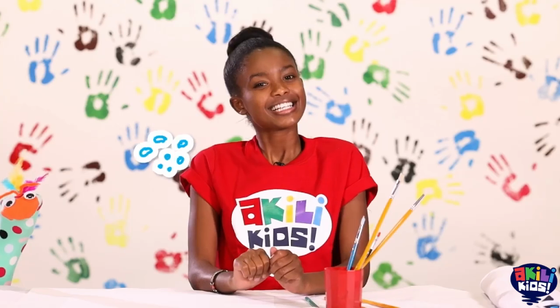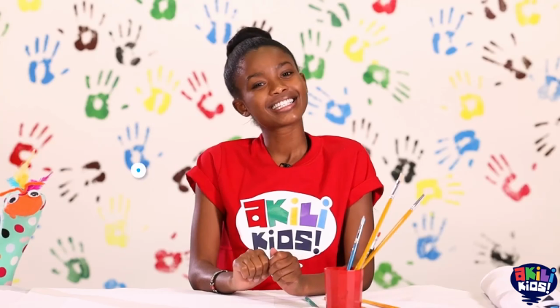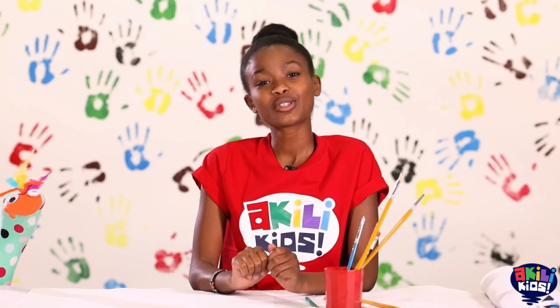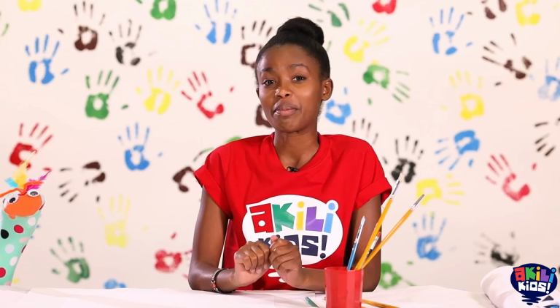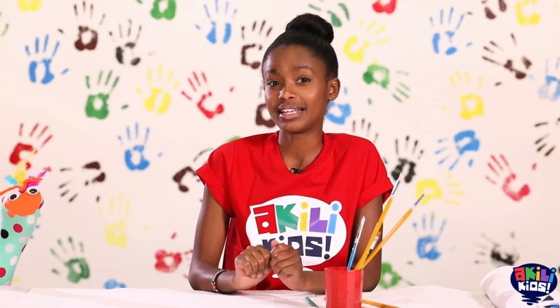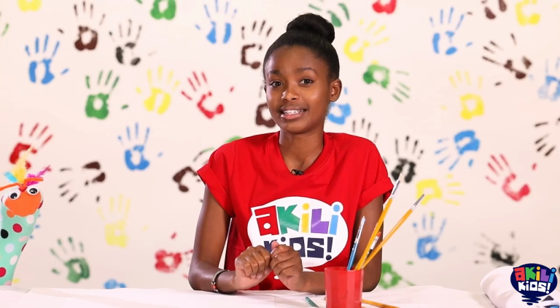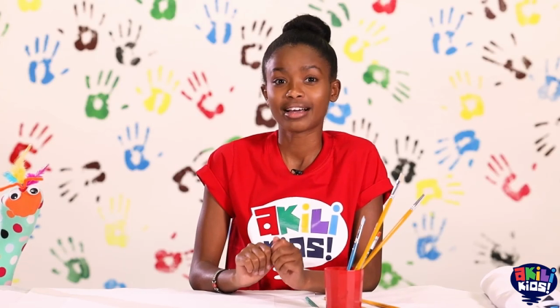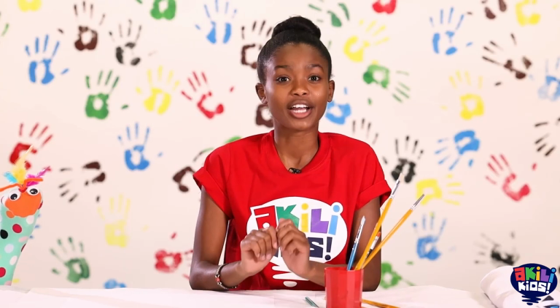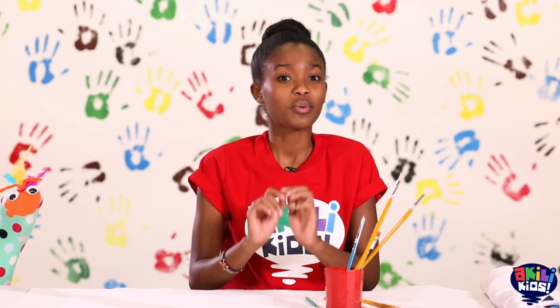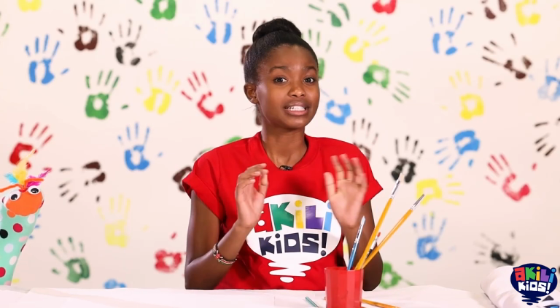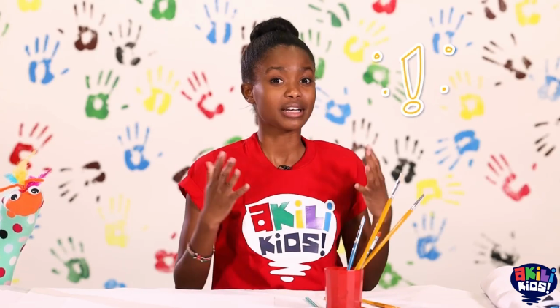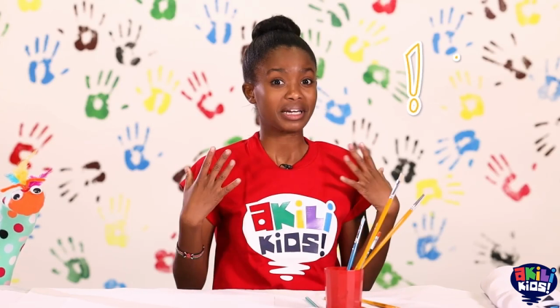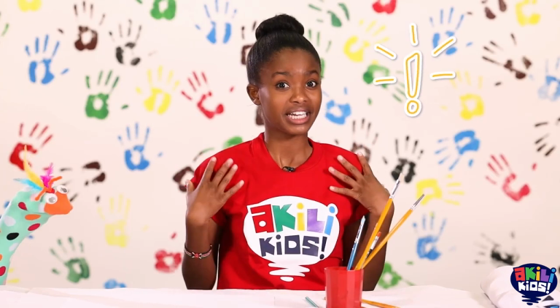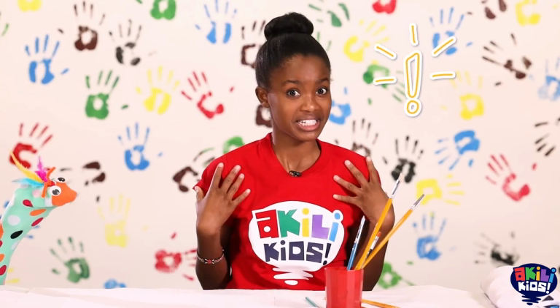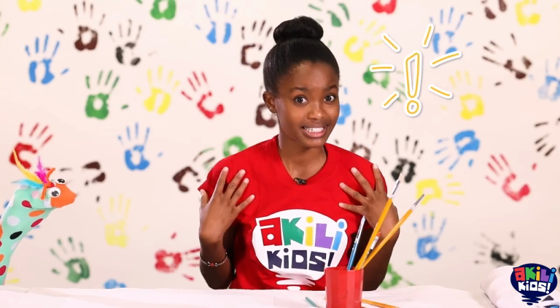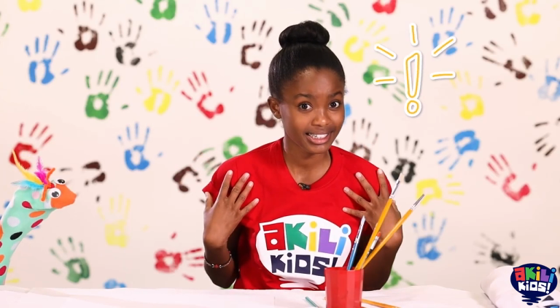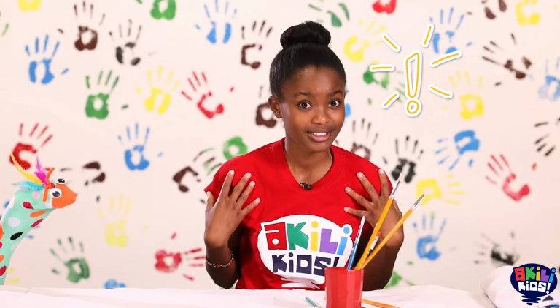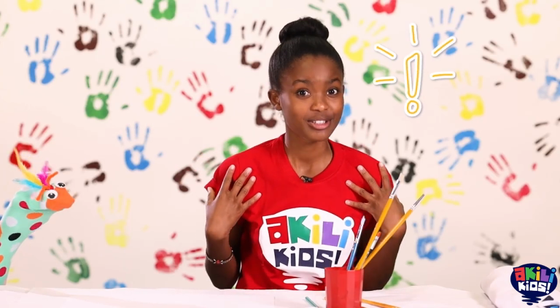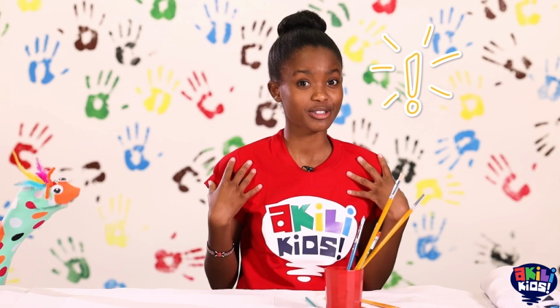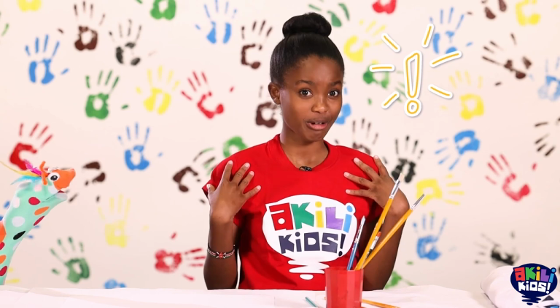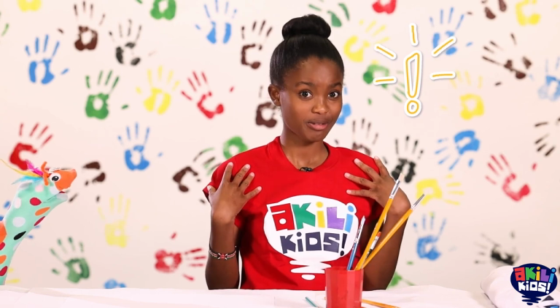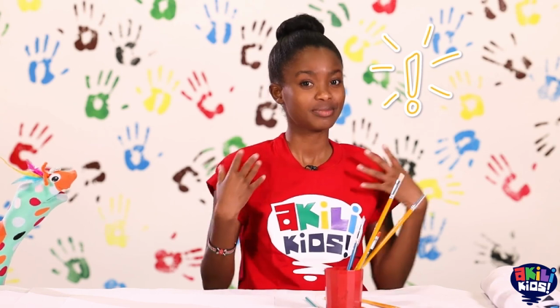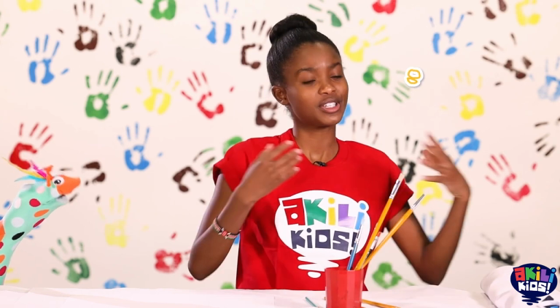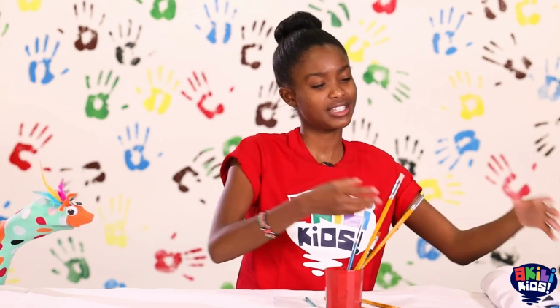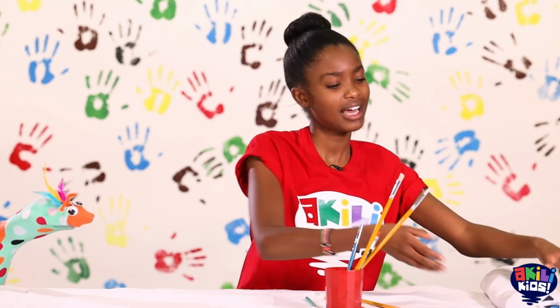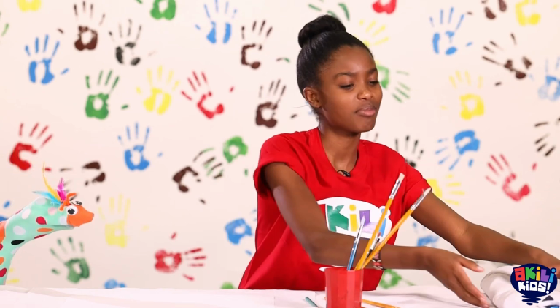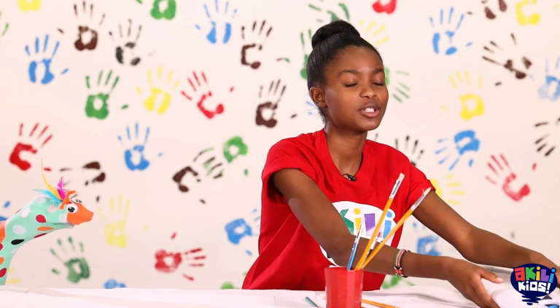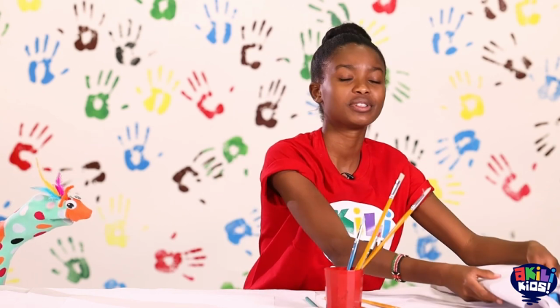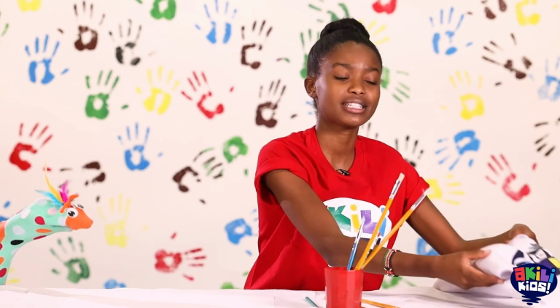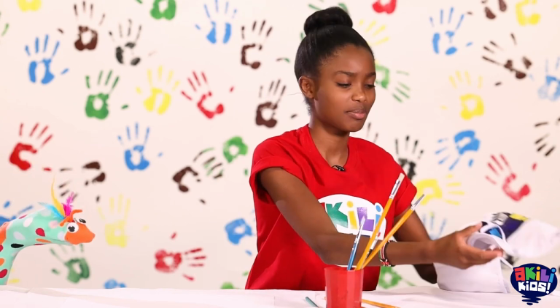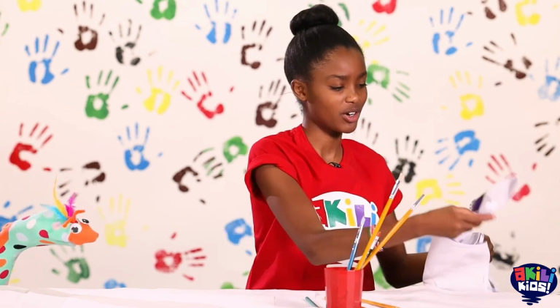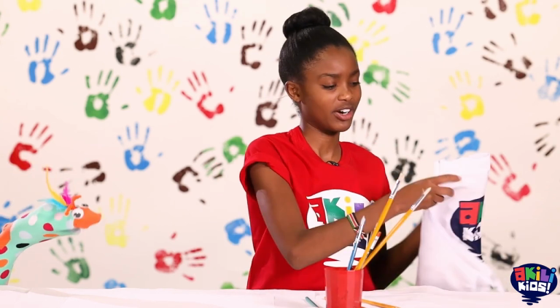Since we're painting, I don't want to get my shirt dirty. So I'm going to put this apron on.